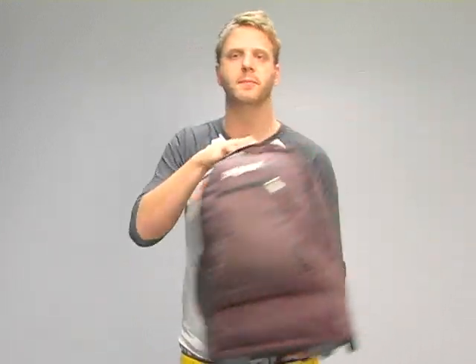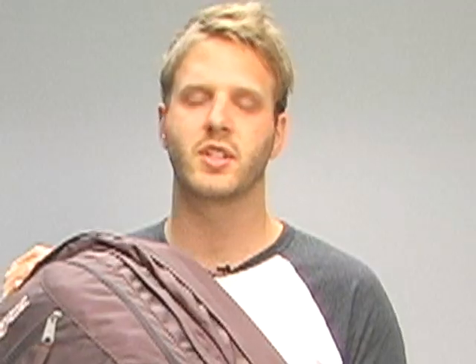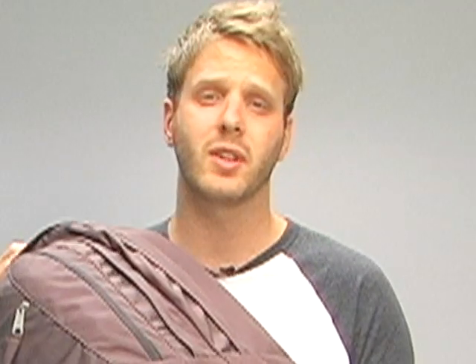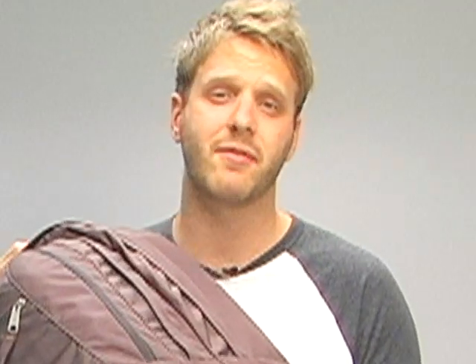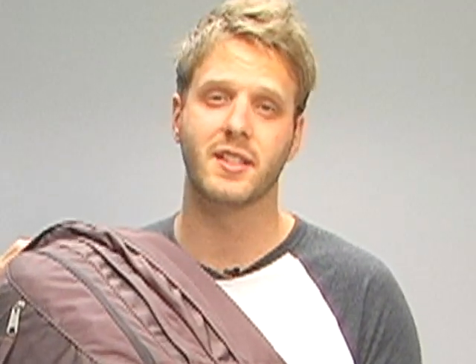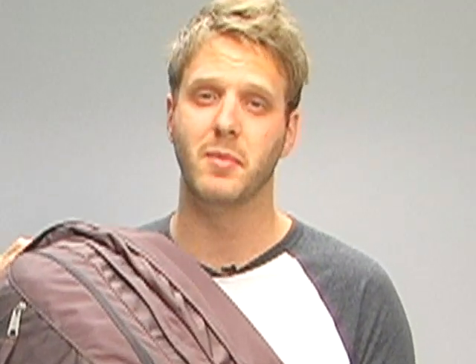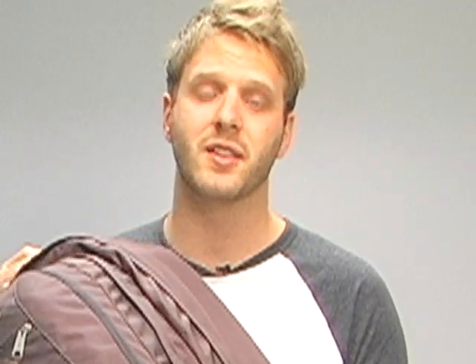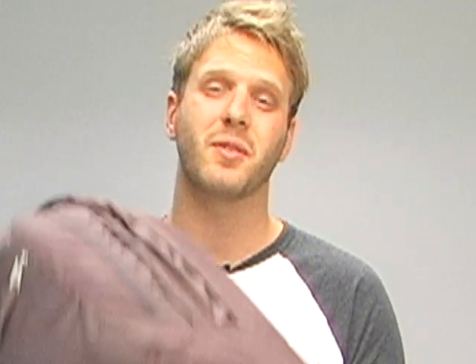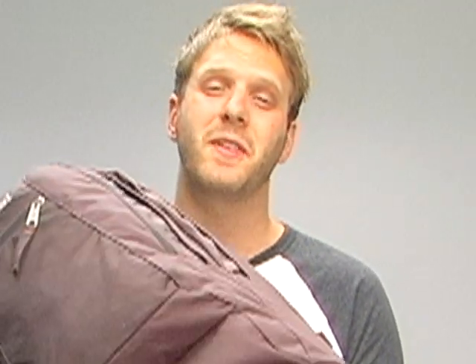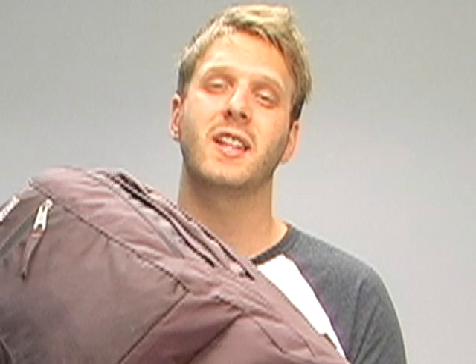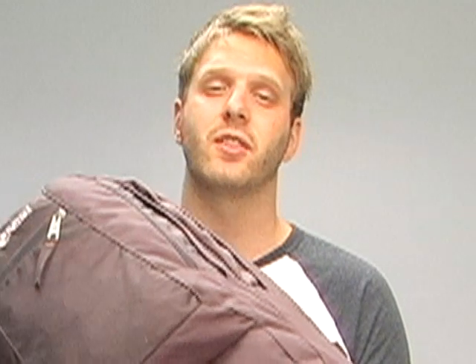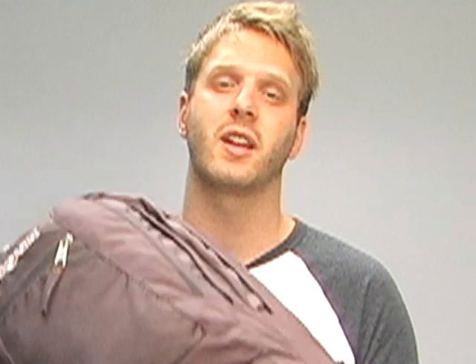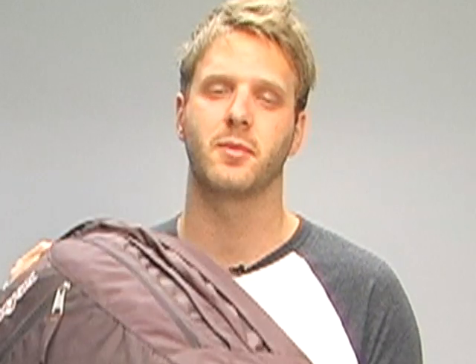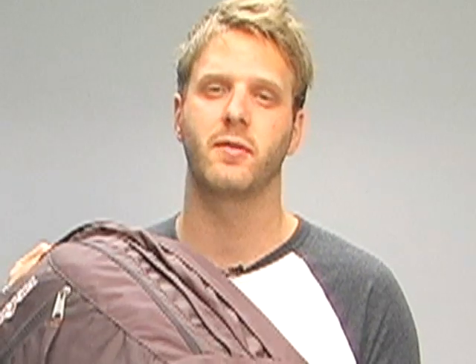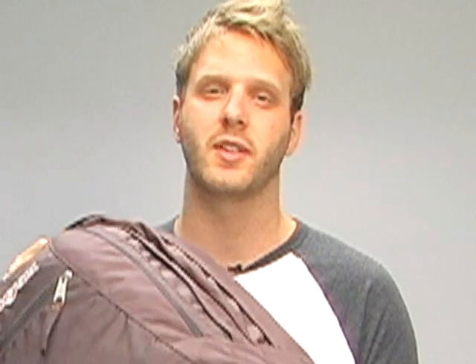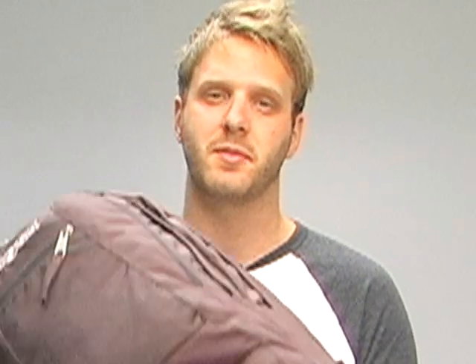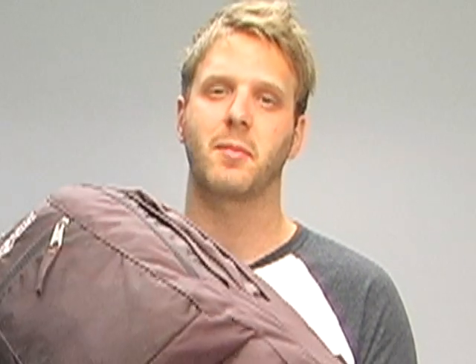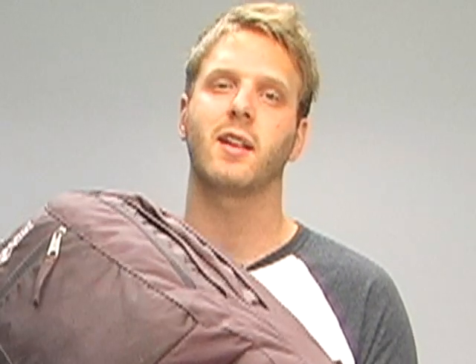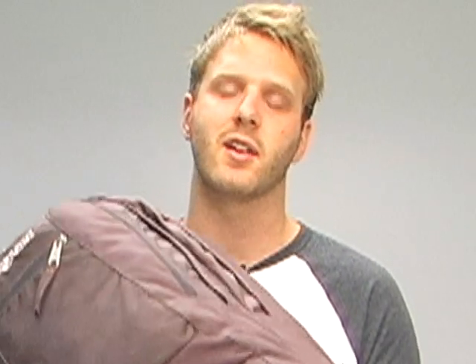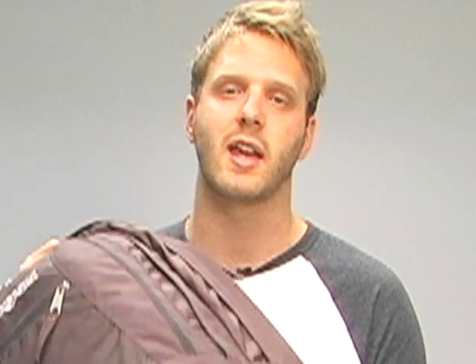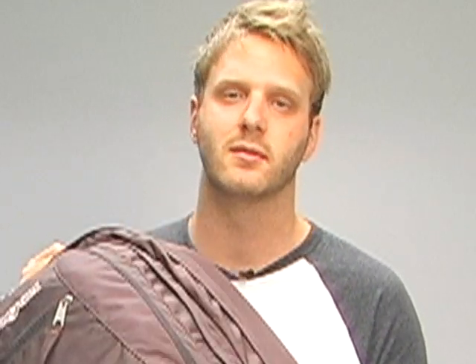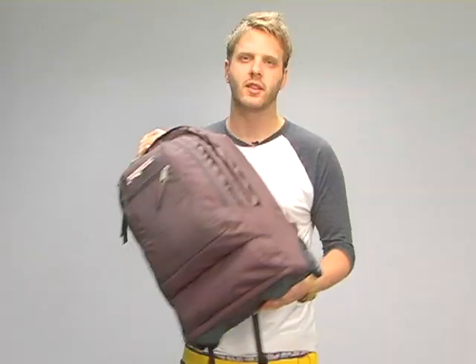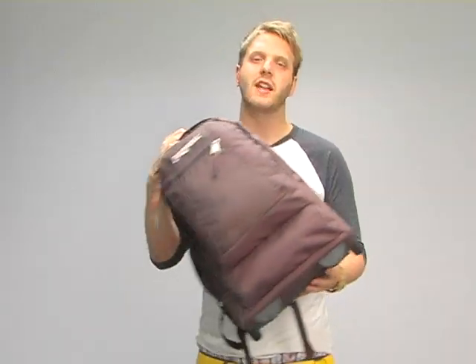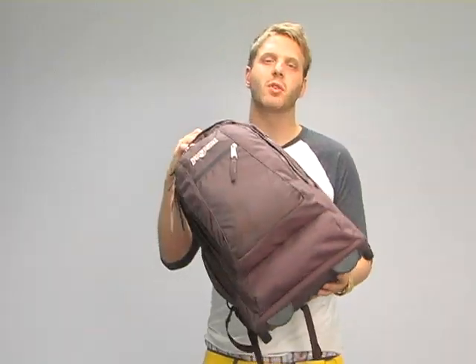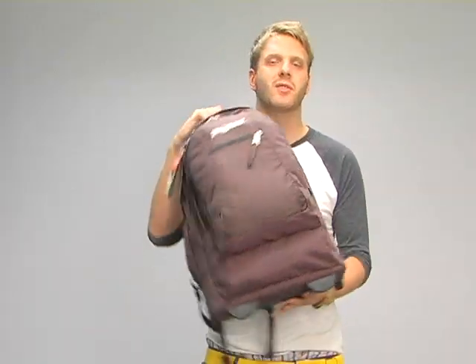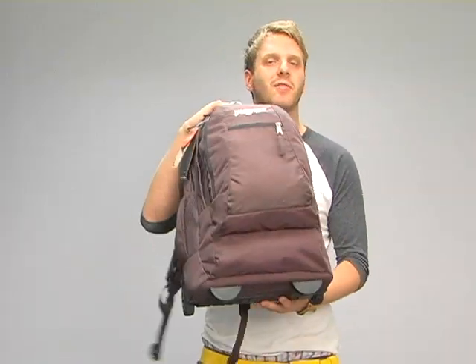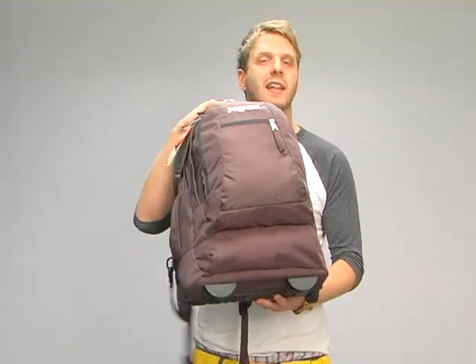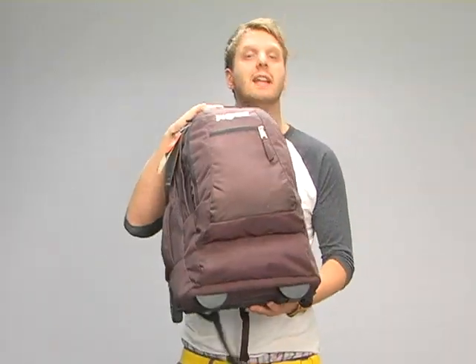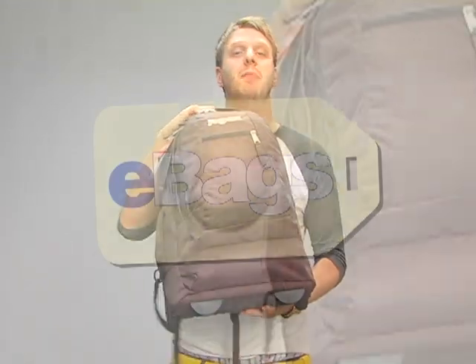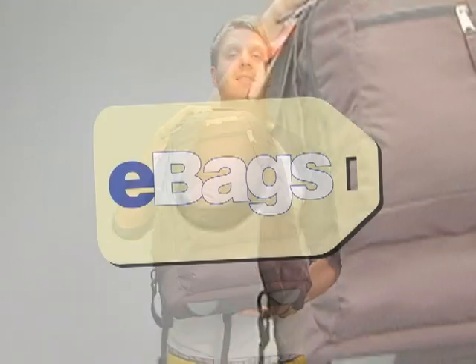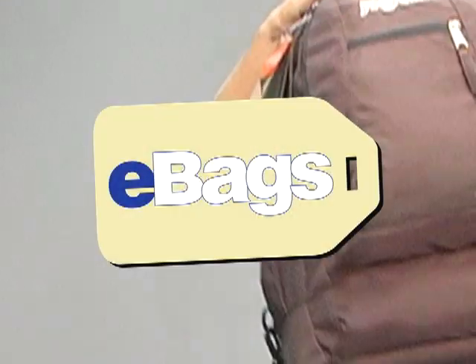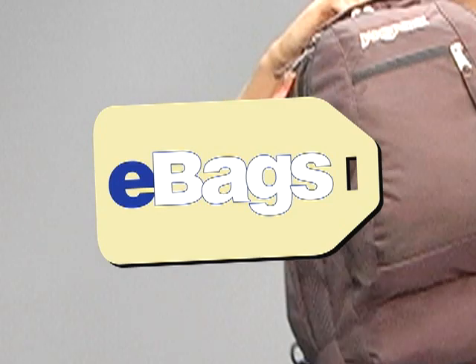But you don't really have to listen to me — there's over 1500 customer reviews on this backpack on our site. The Jansport Driver 8 at eBags.com.